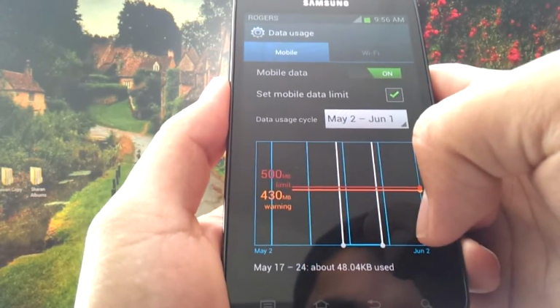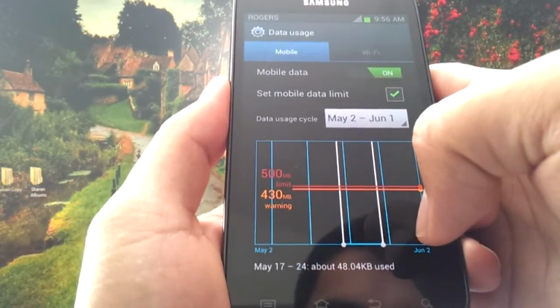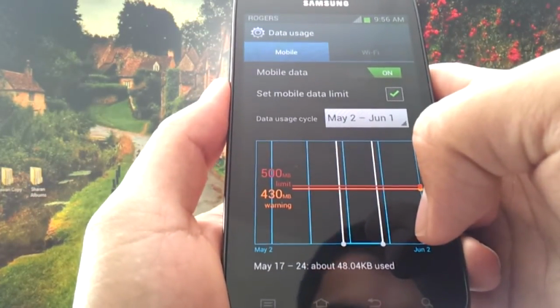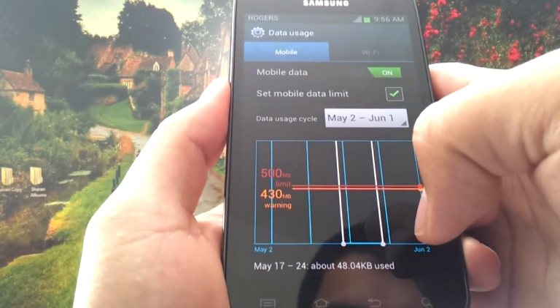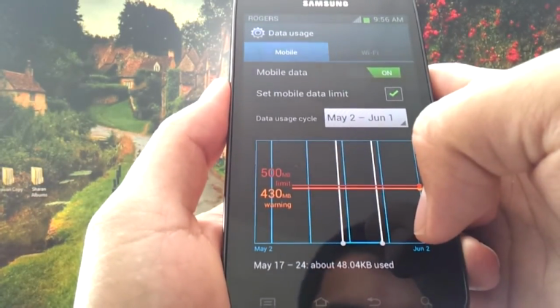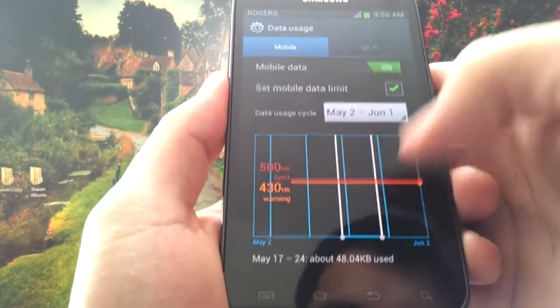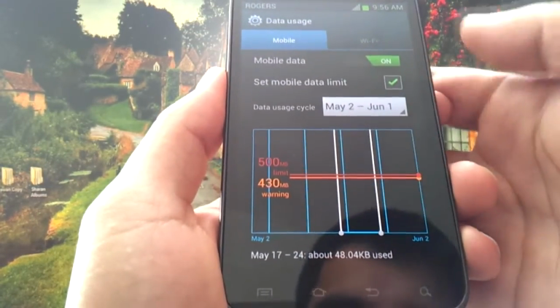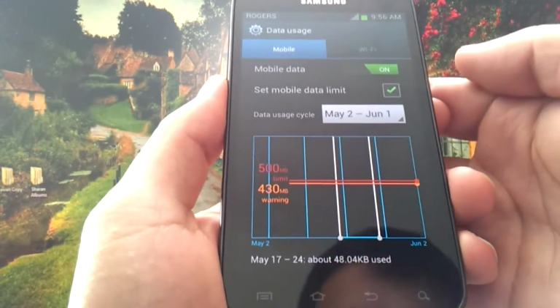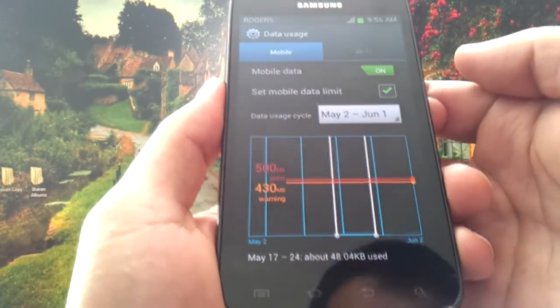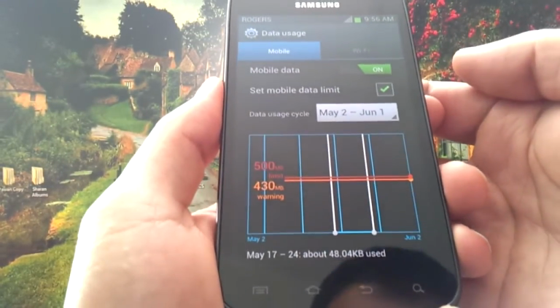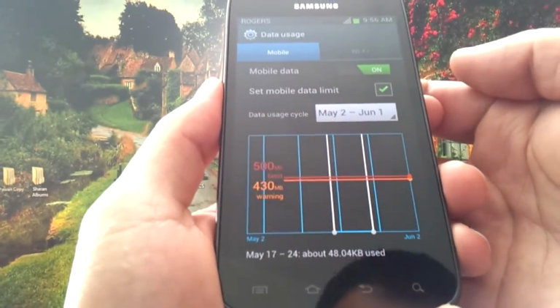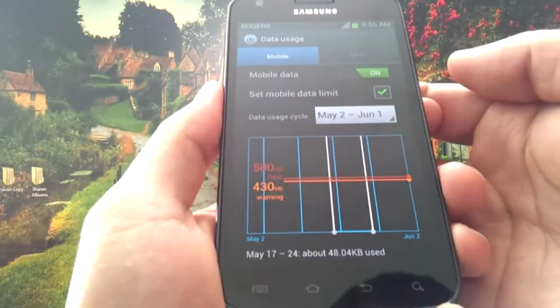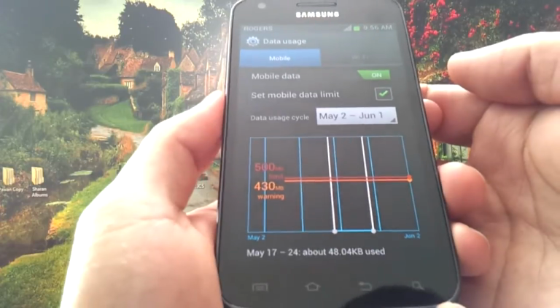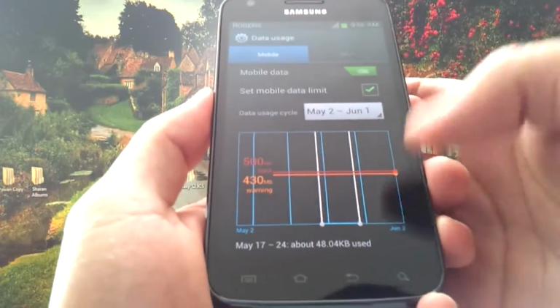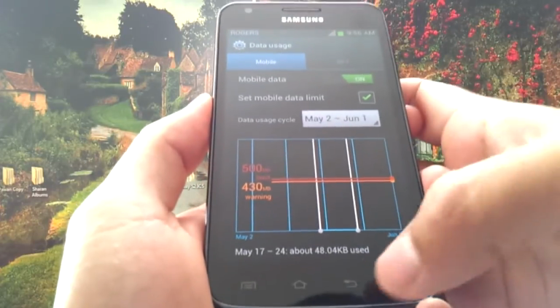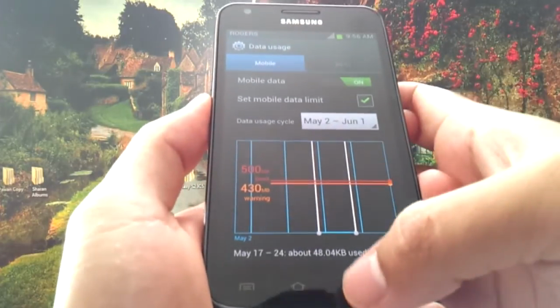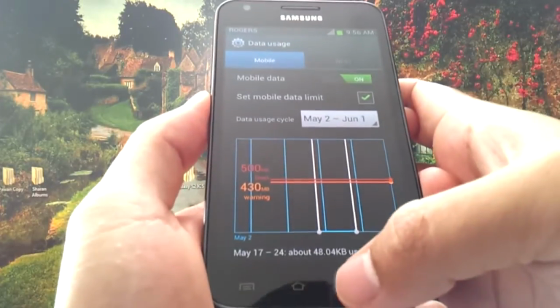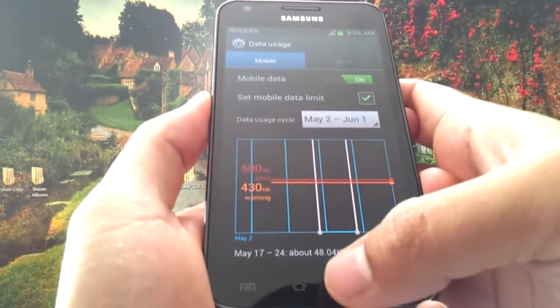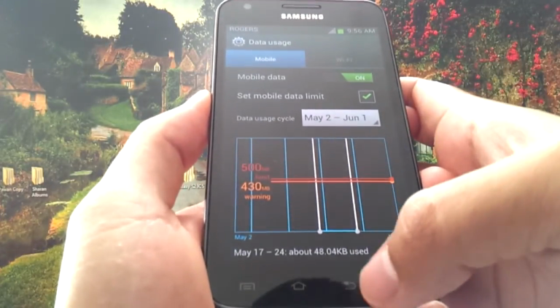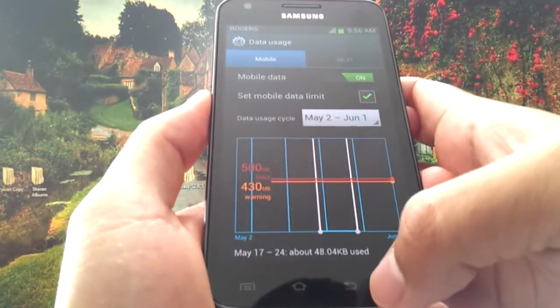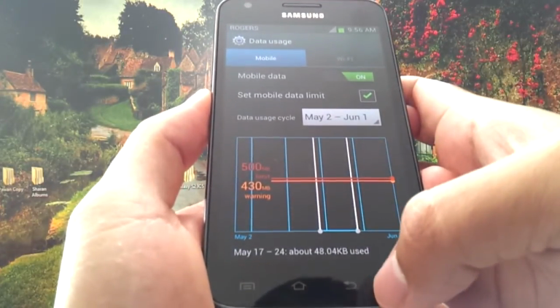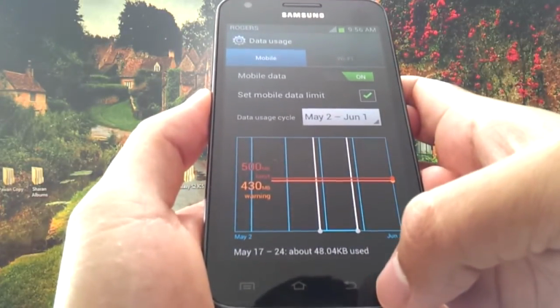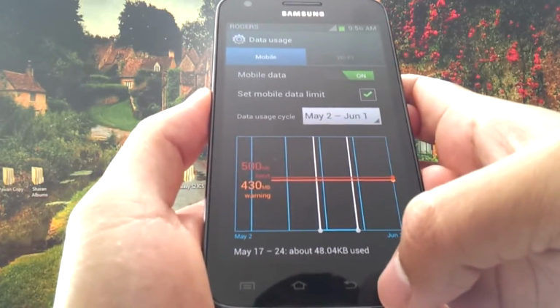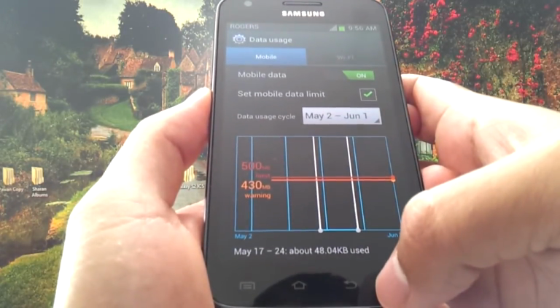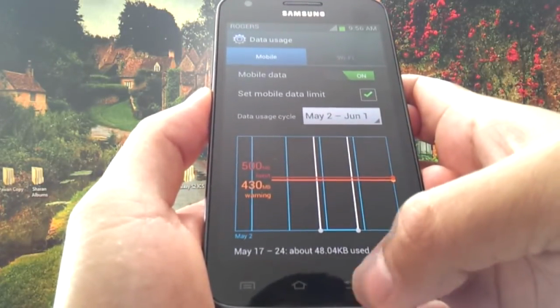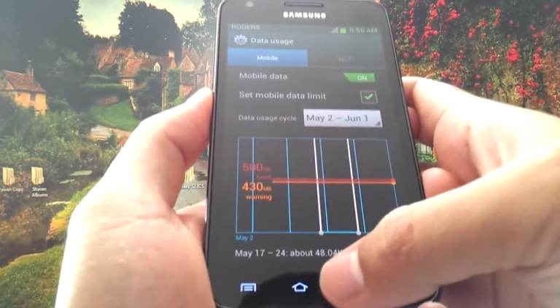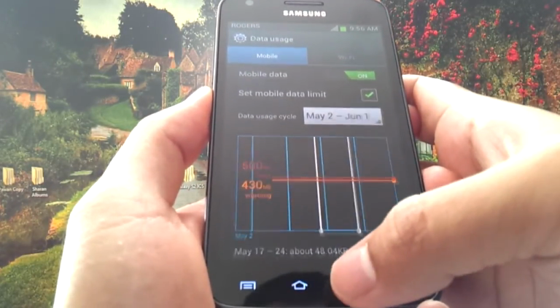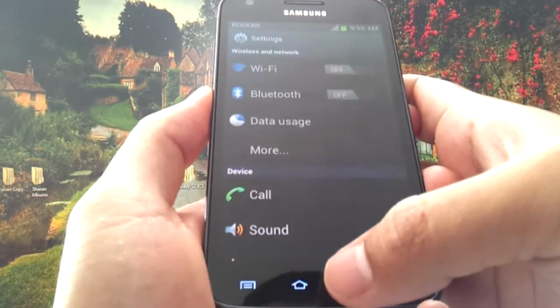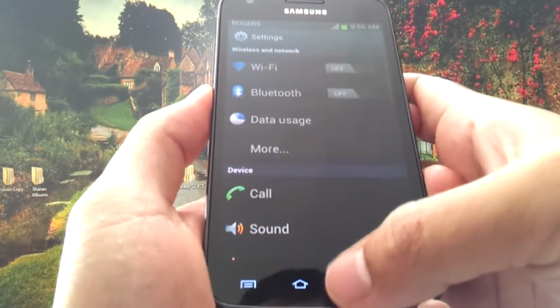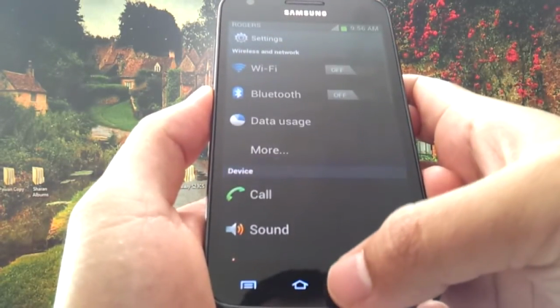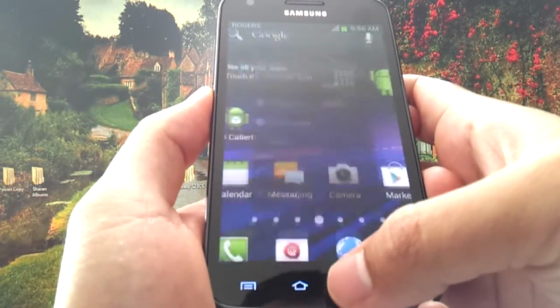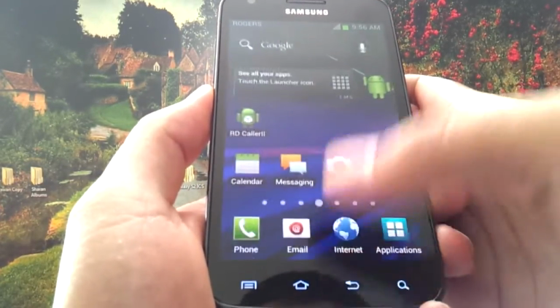The phone will also give you a warning when you reach 430 megabytes, saying: hey user, you're reaching your data limit, you need to be careful.